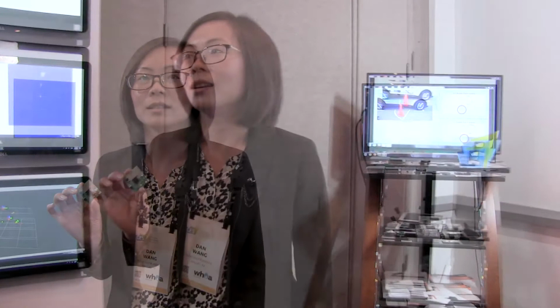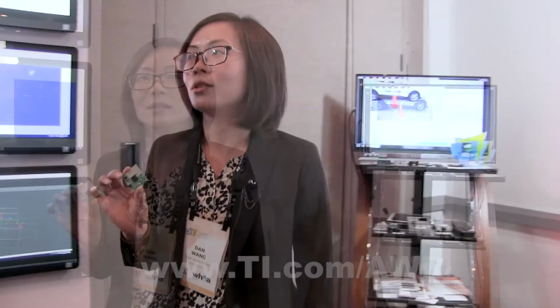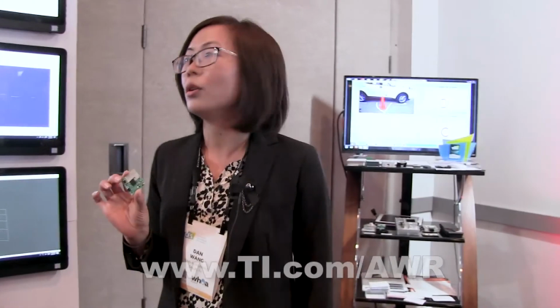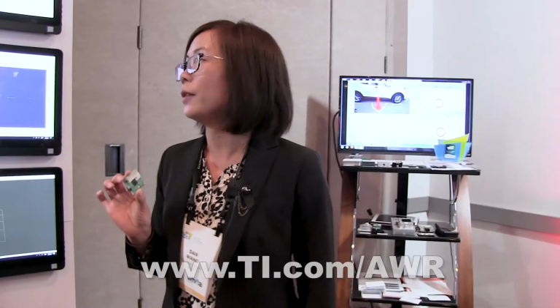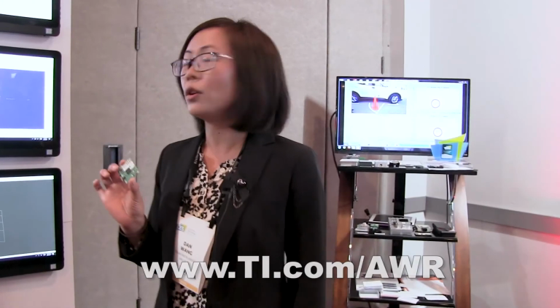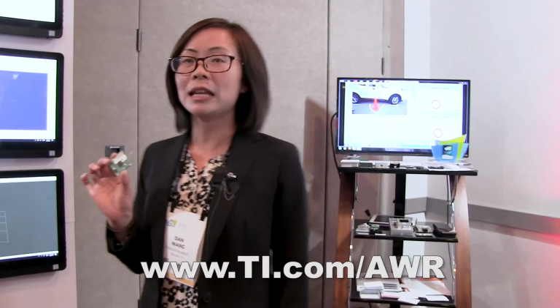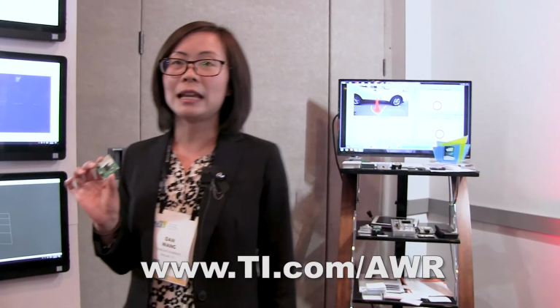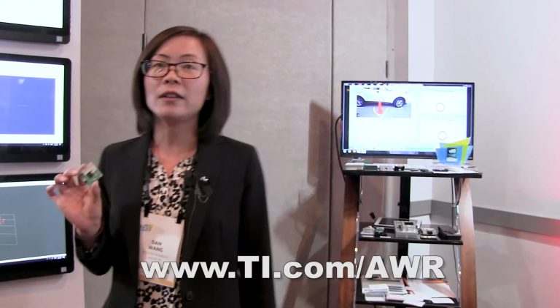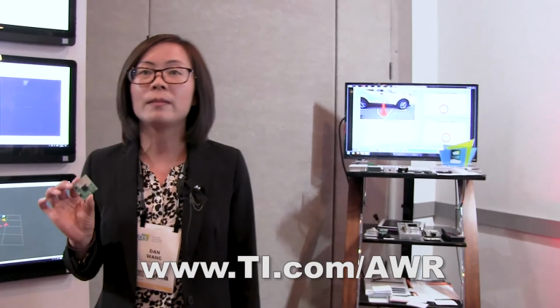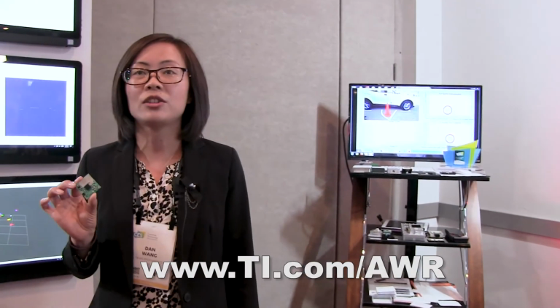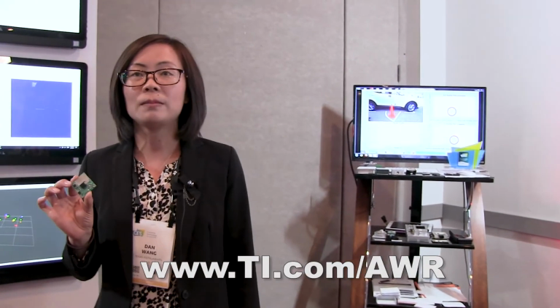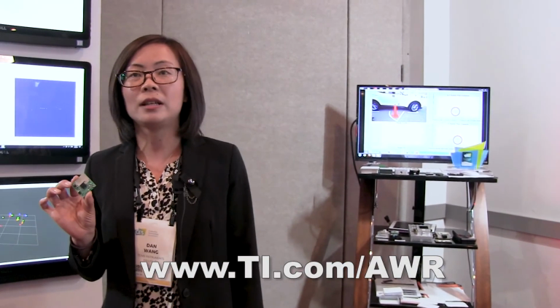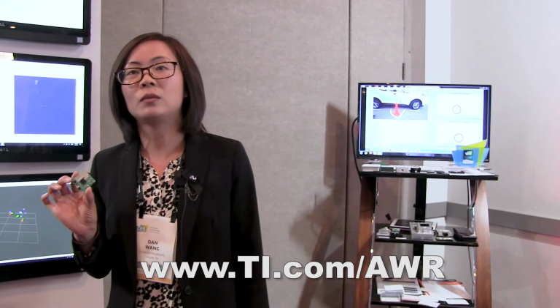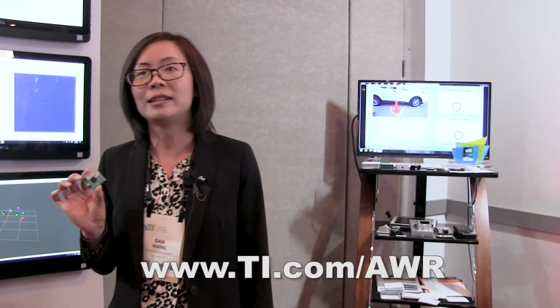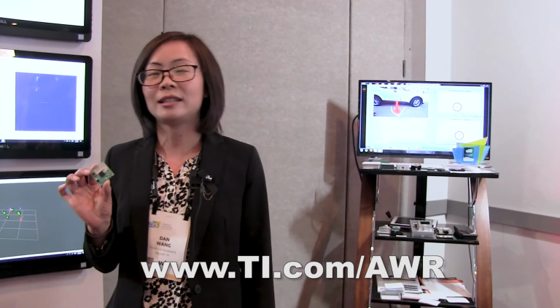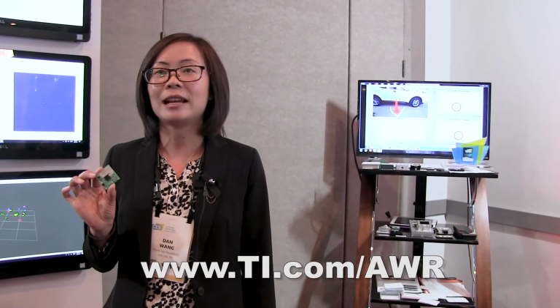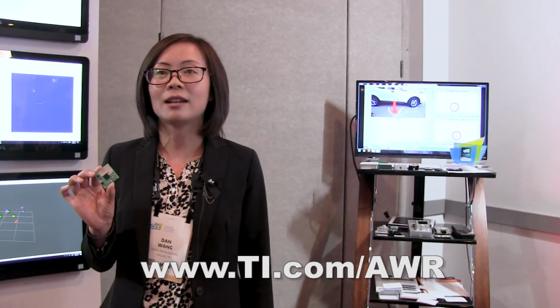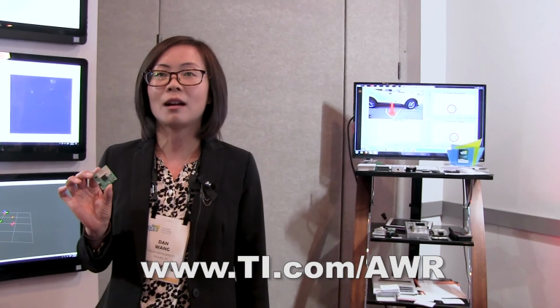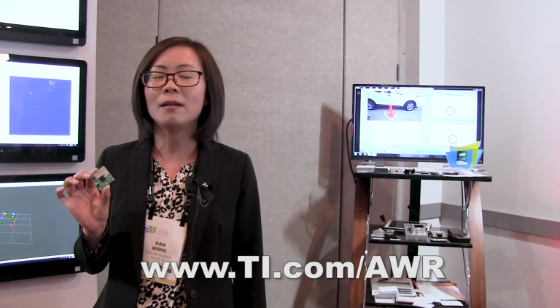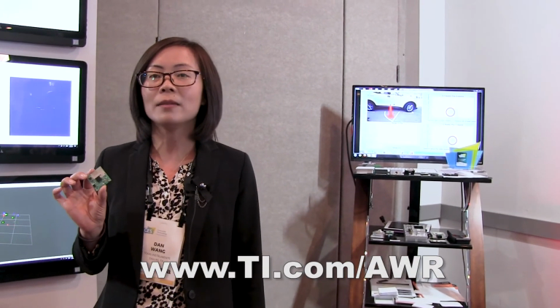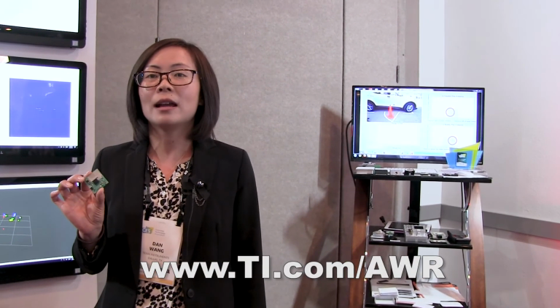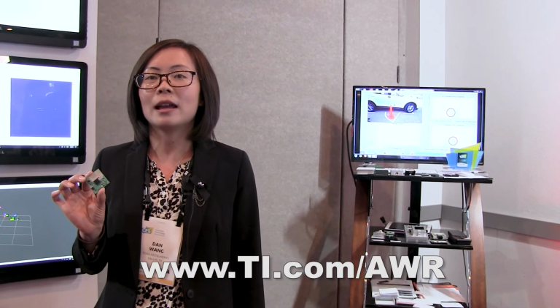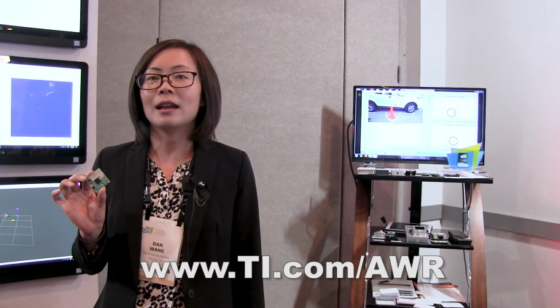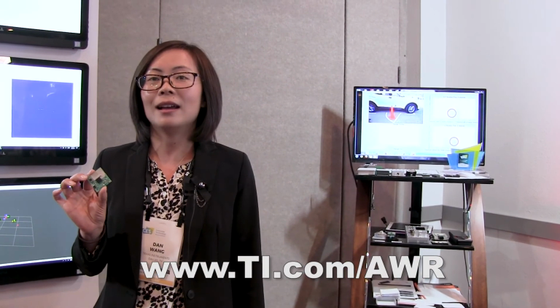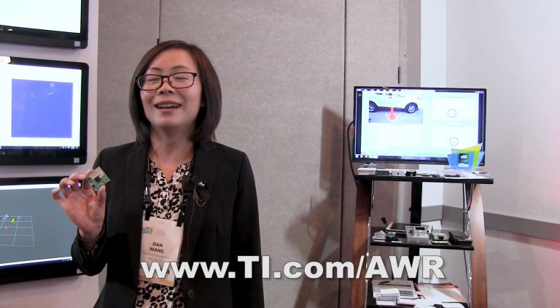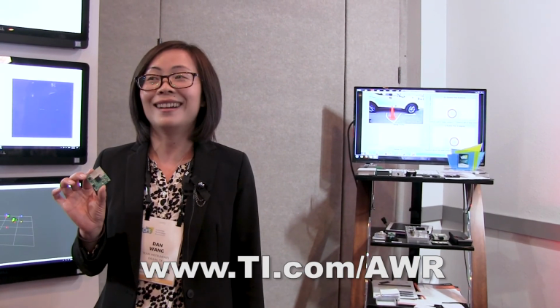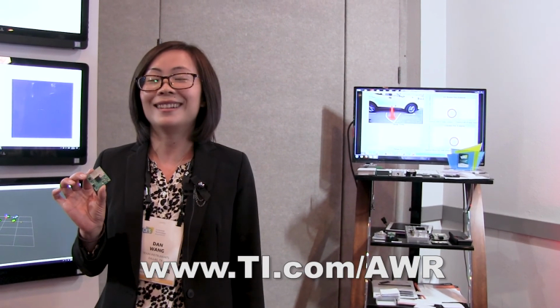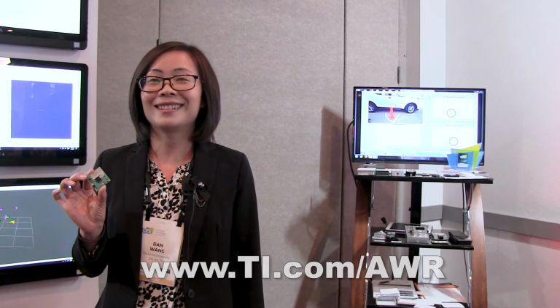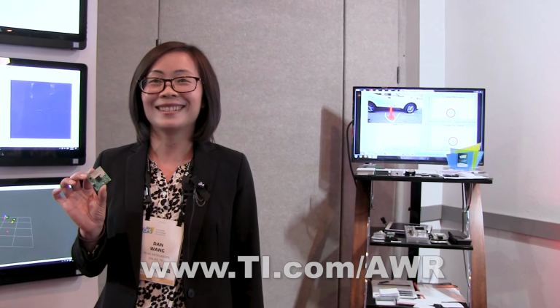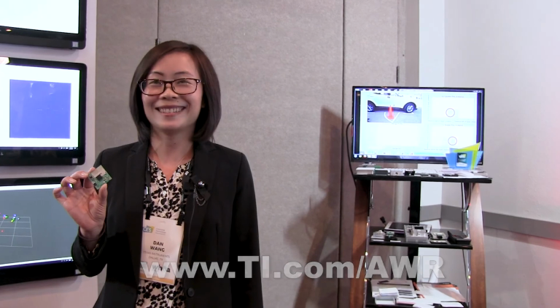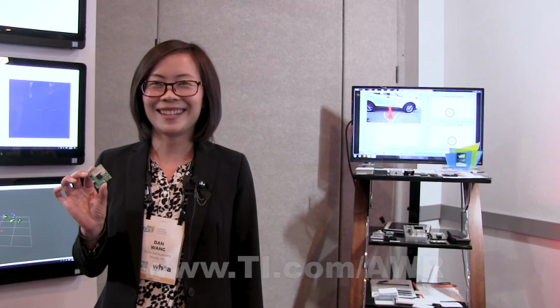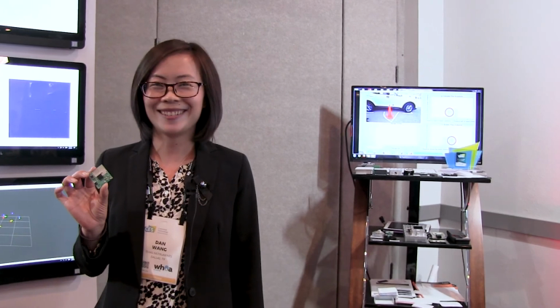If you need any information, please visit TI.com. That's it, thank you.